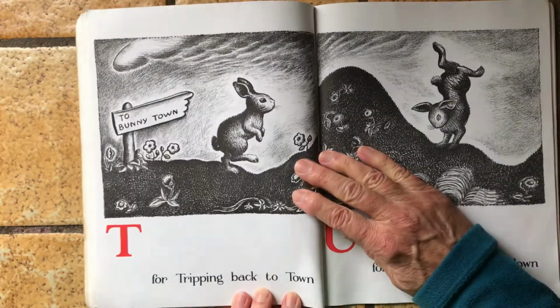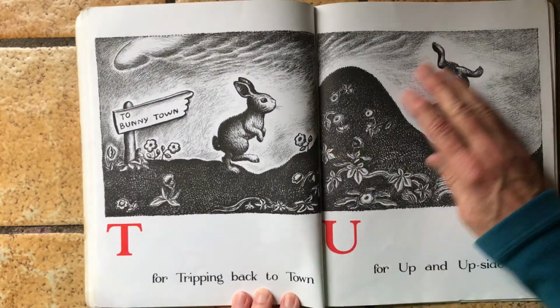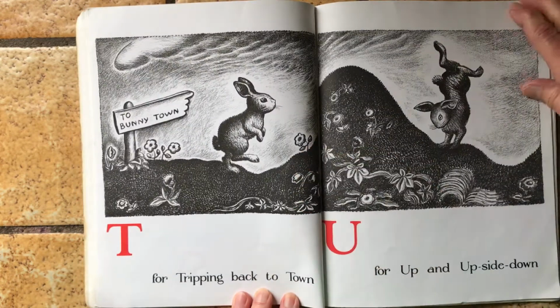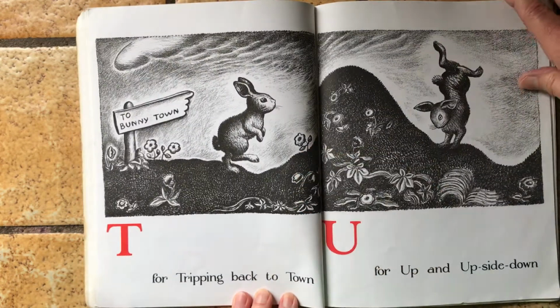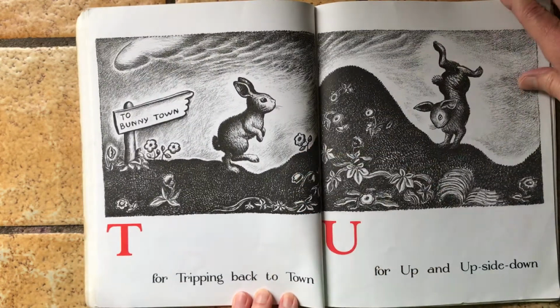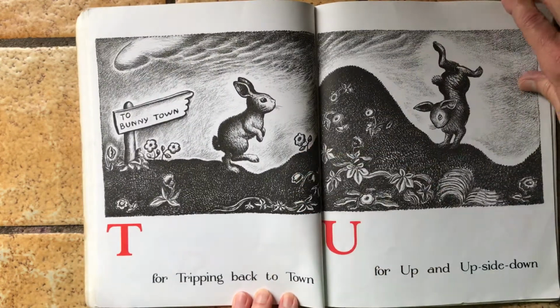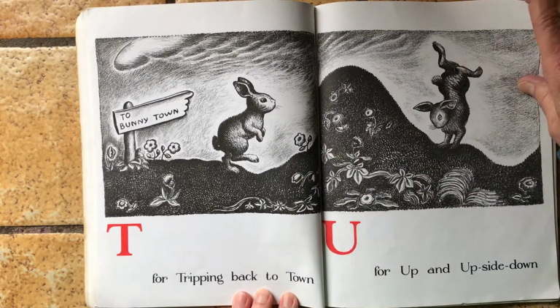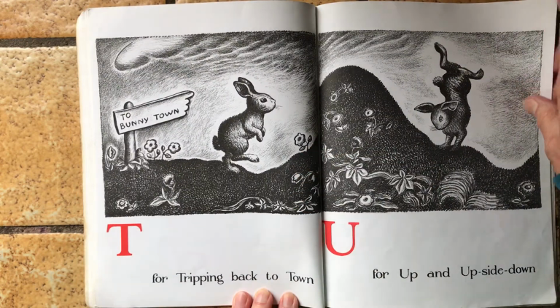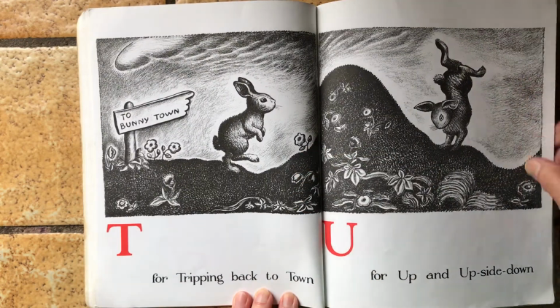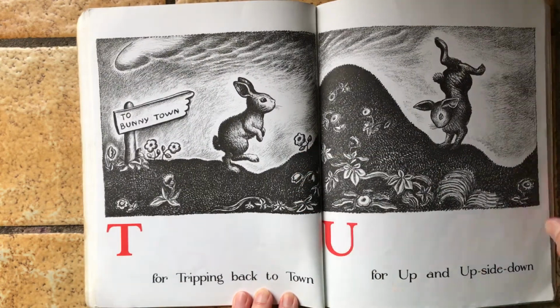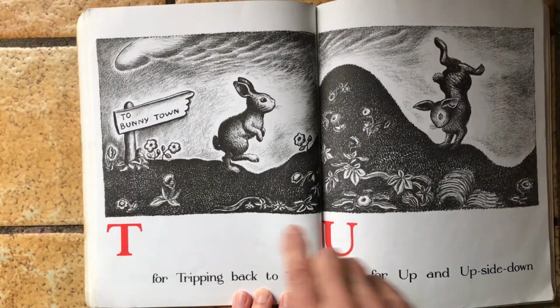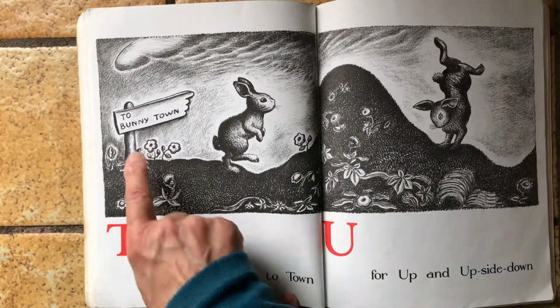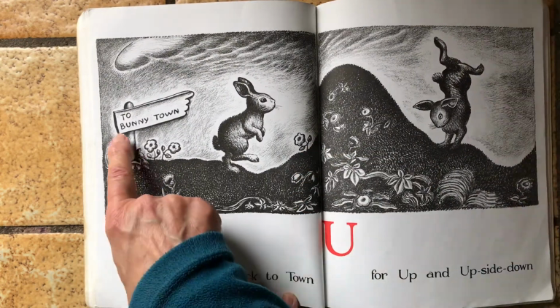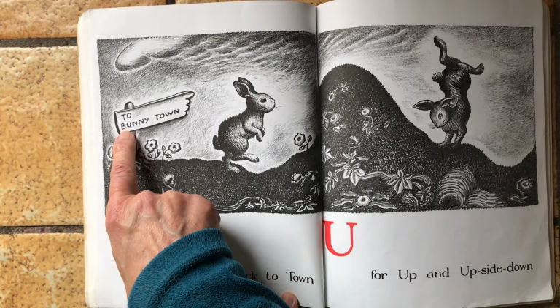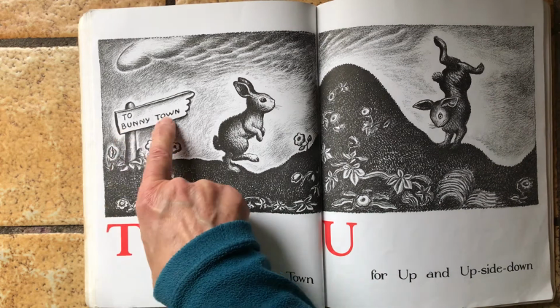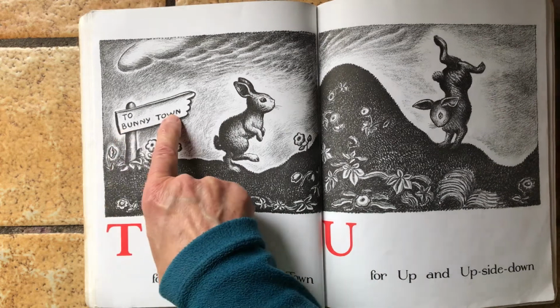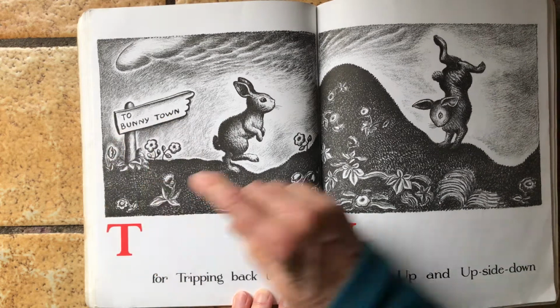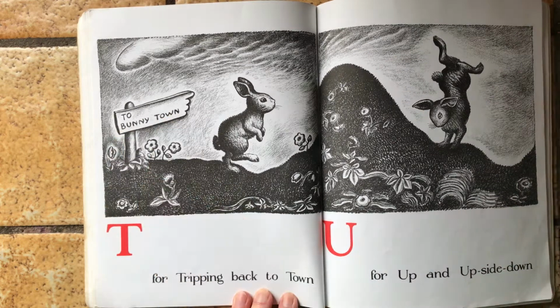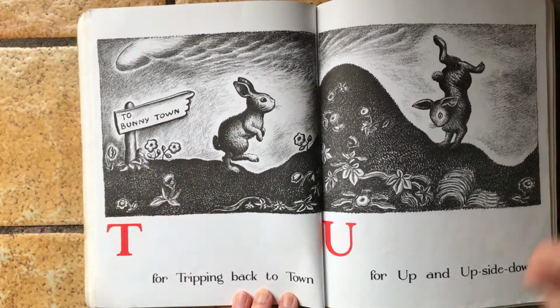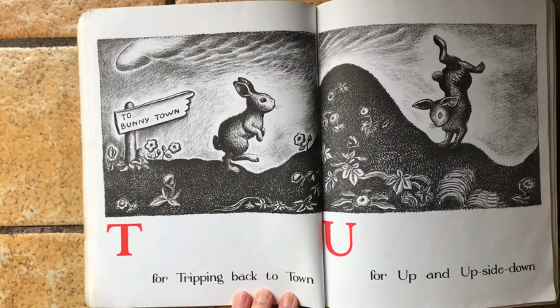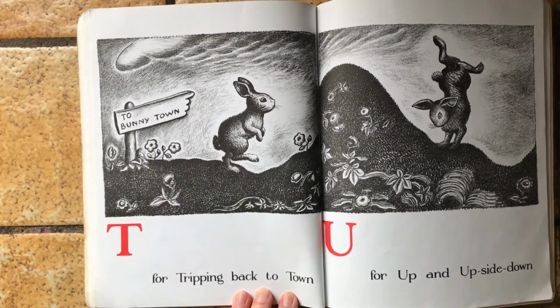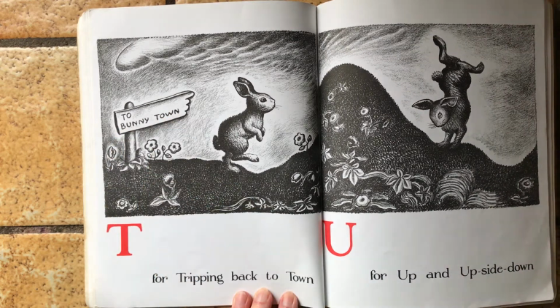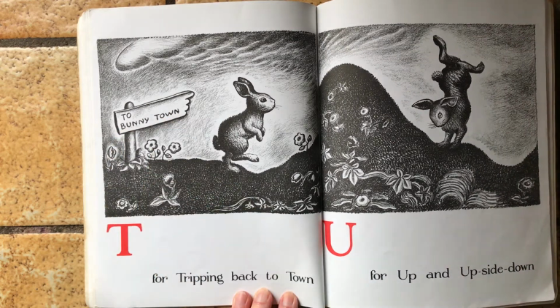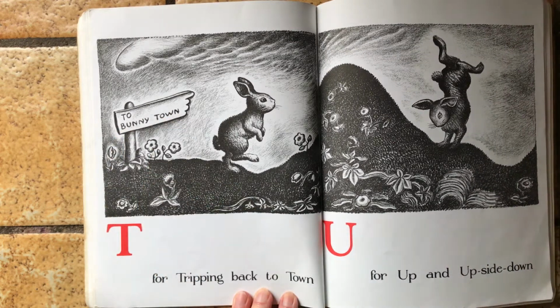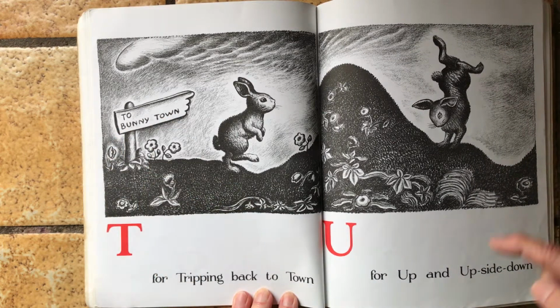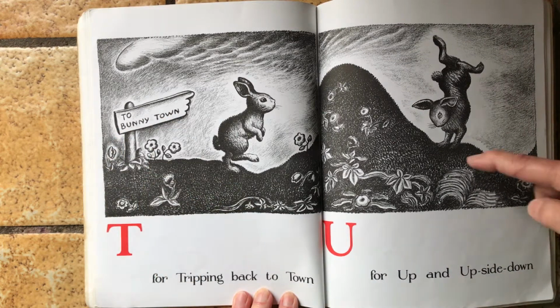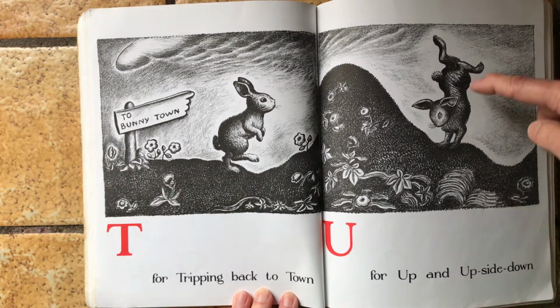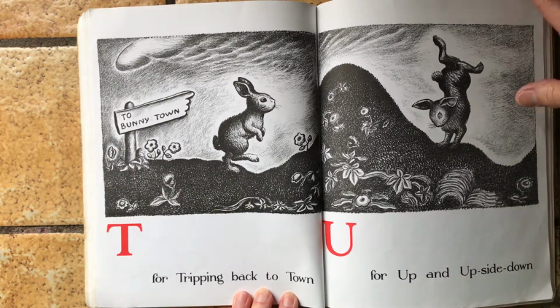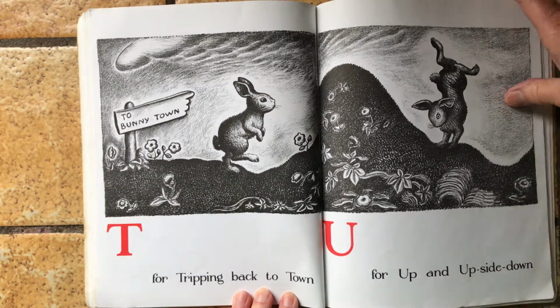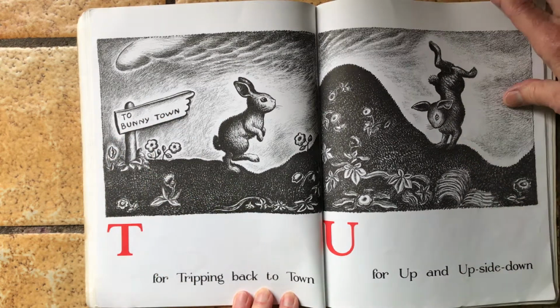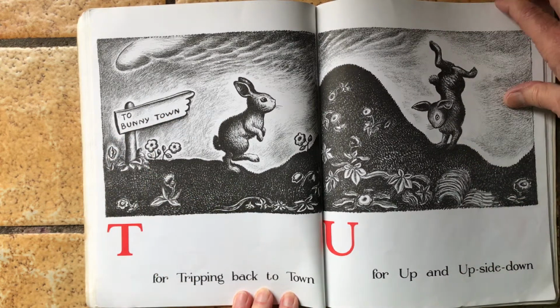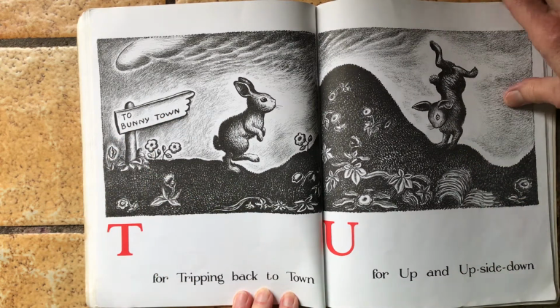T is for tripping back to town. That says to bunny town. U is for up and upside down.